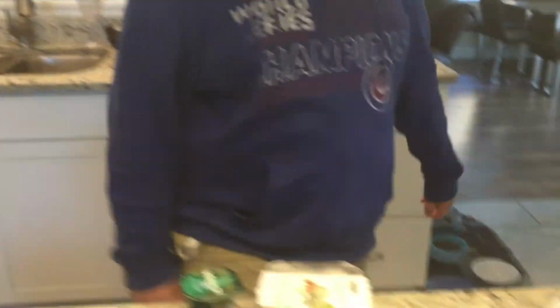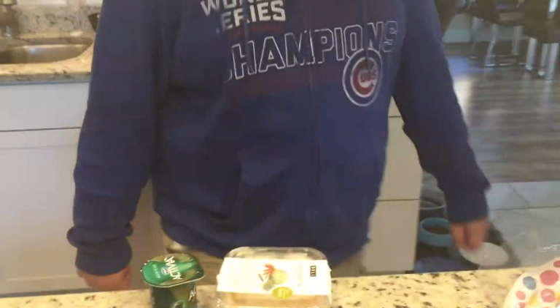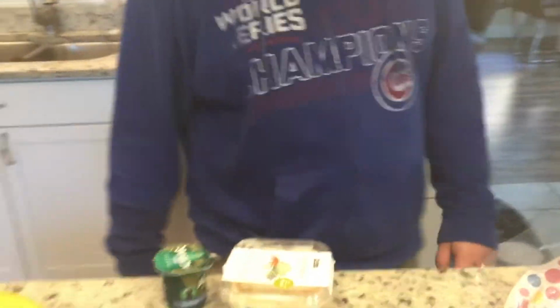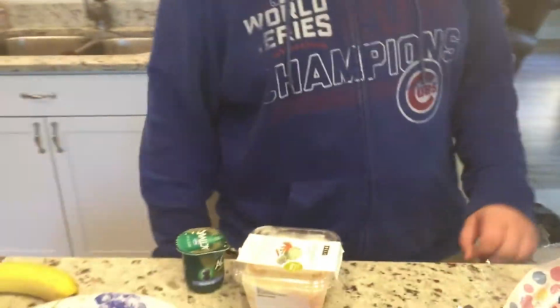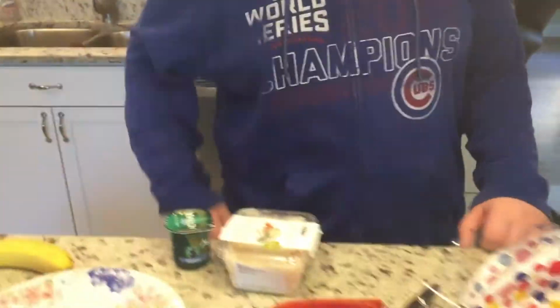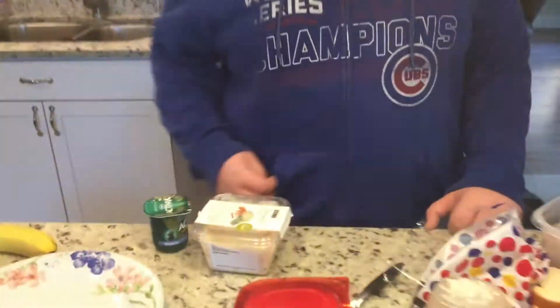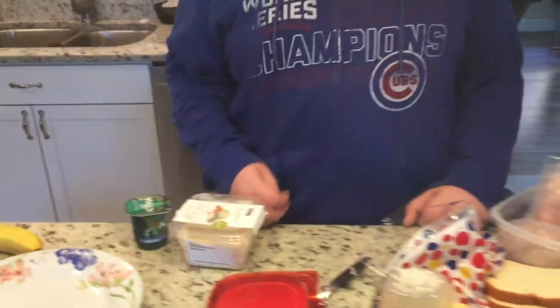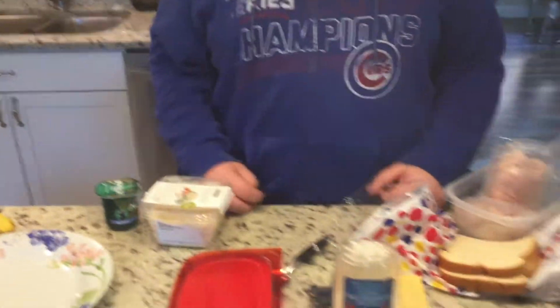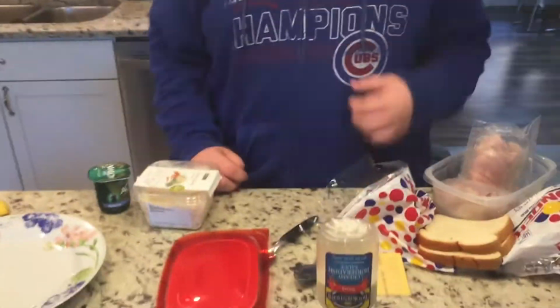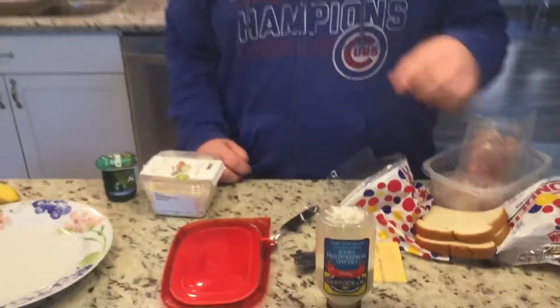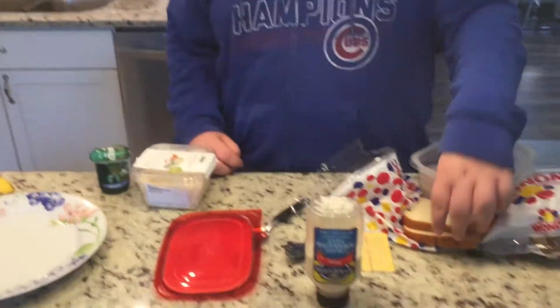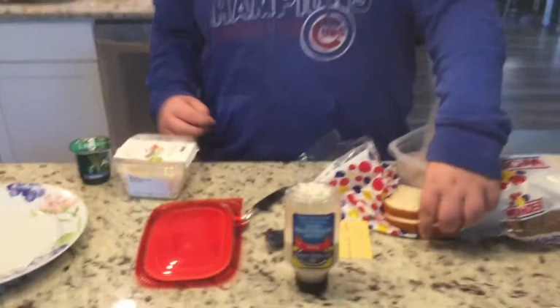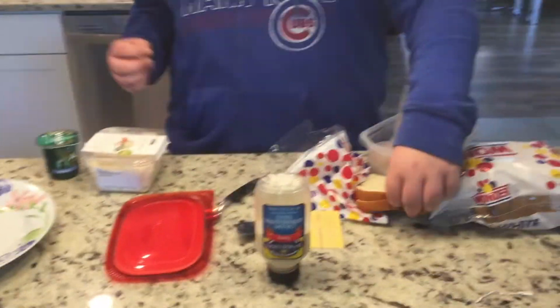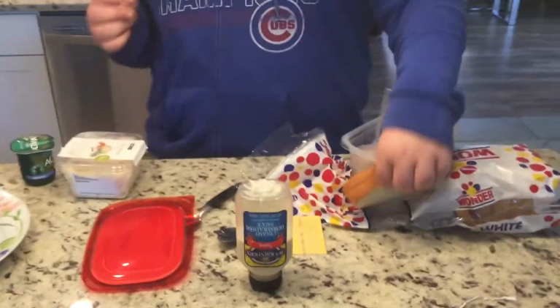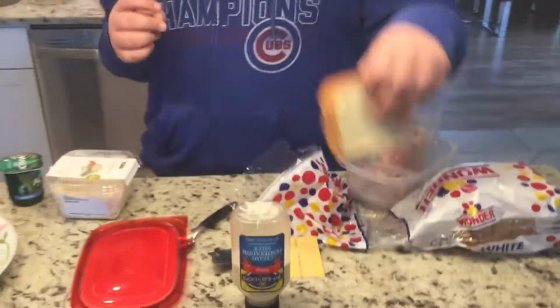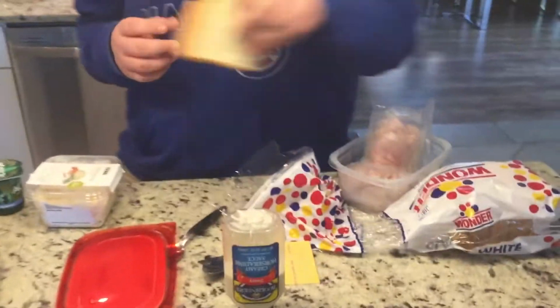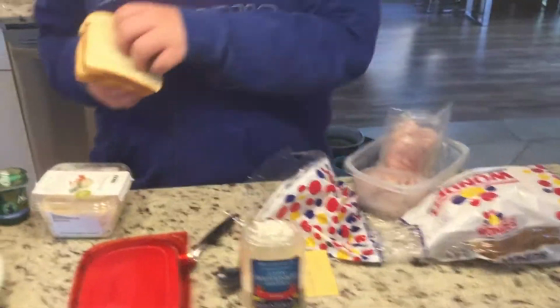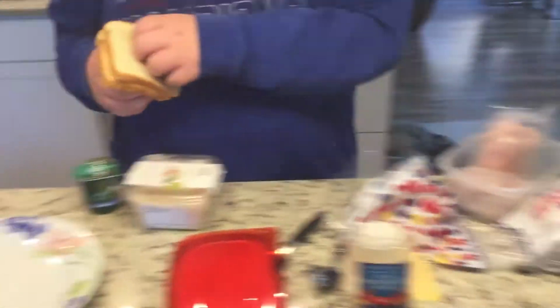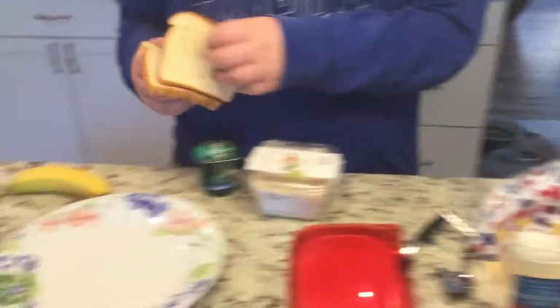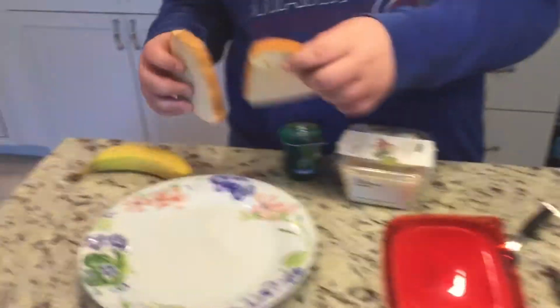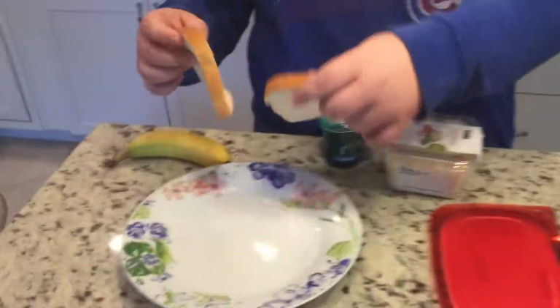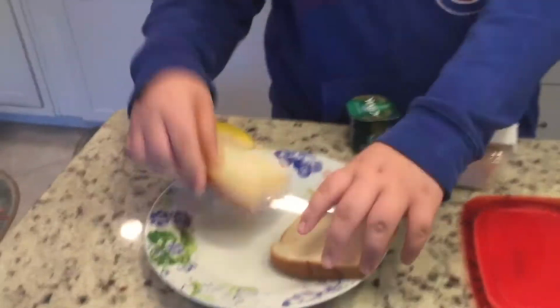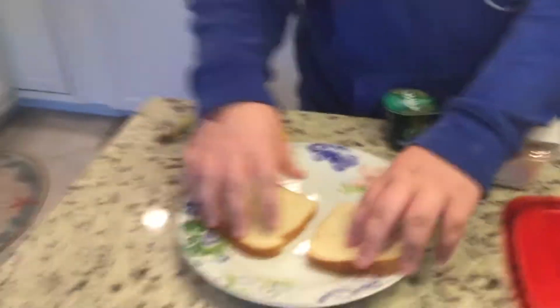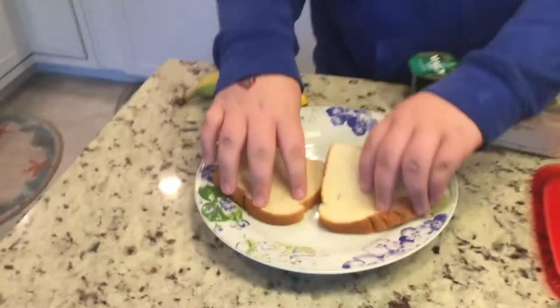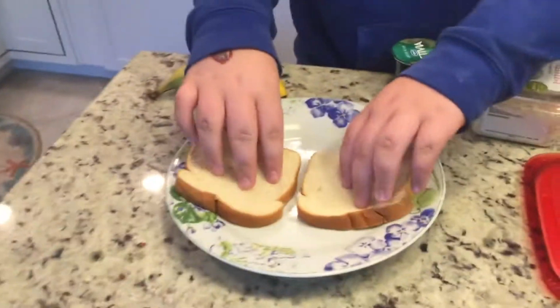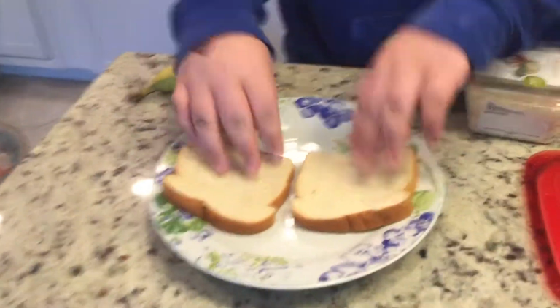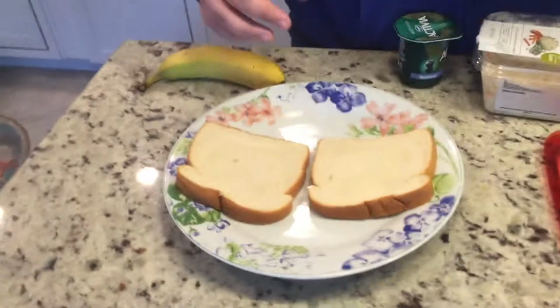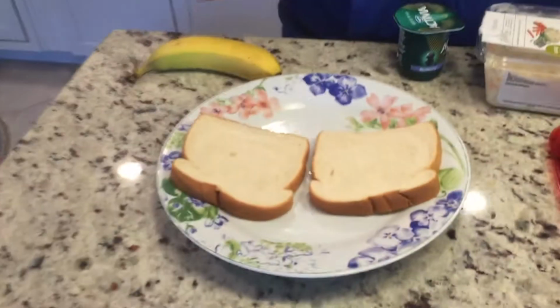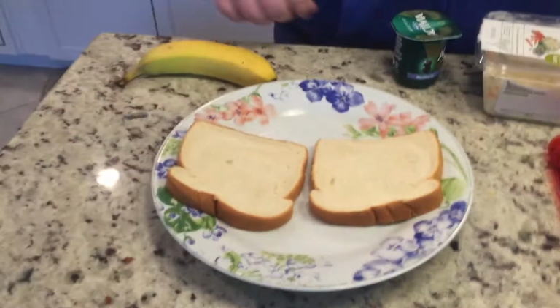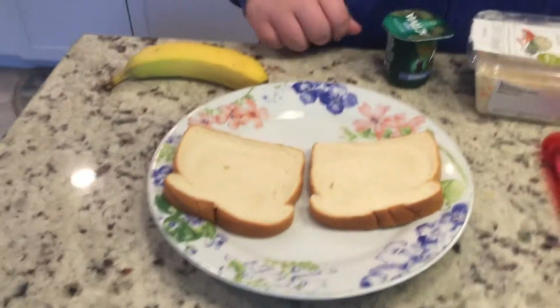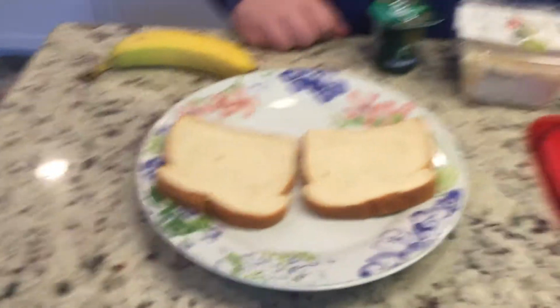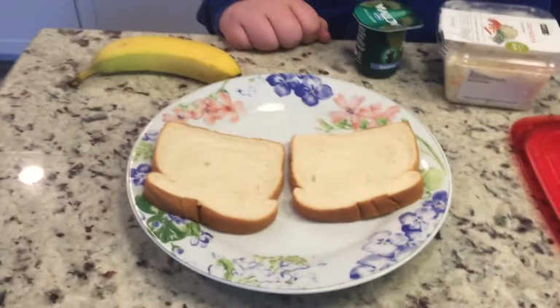So we're going to make our sandwich here. First, you need two pieces of bread. This is crucial, obviously, to a sandwich. You need bread.